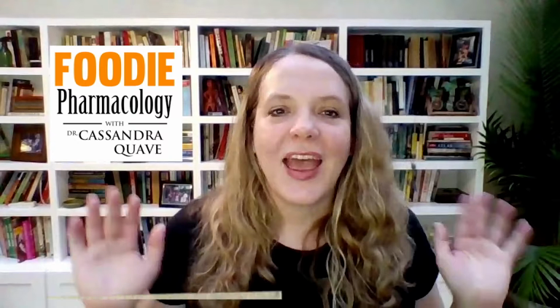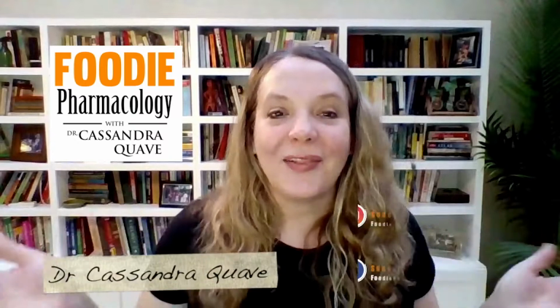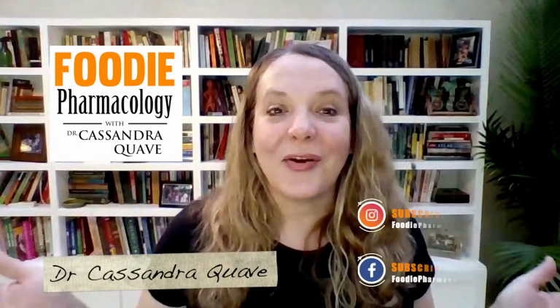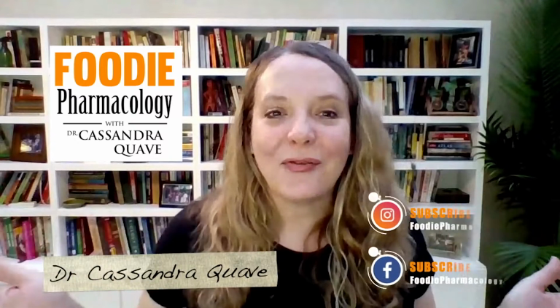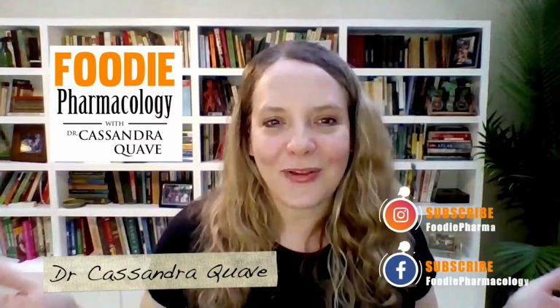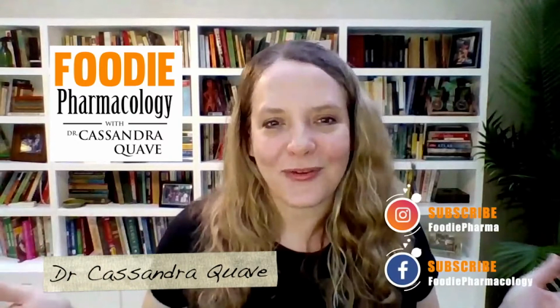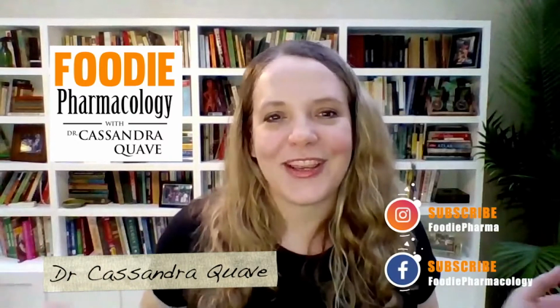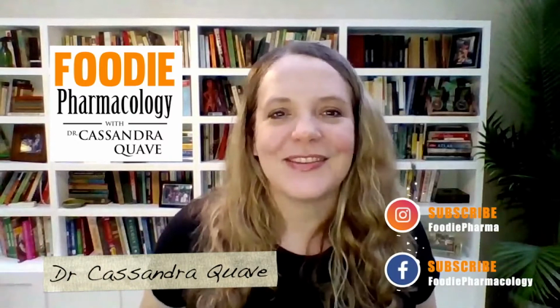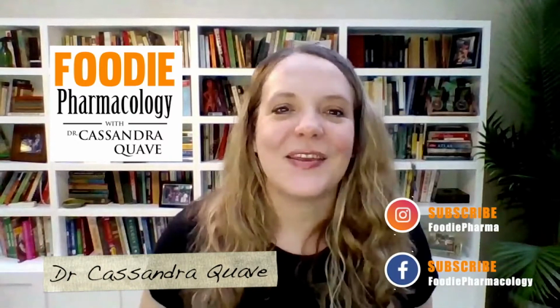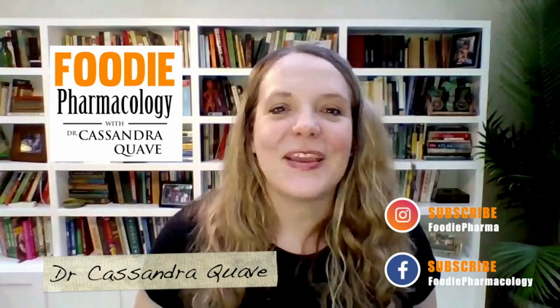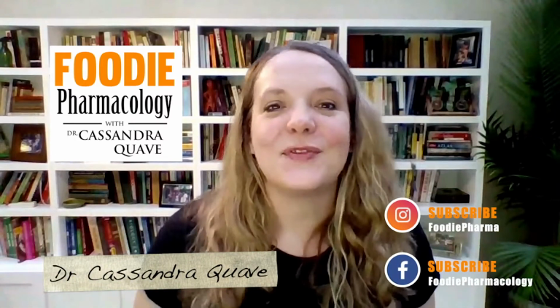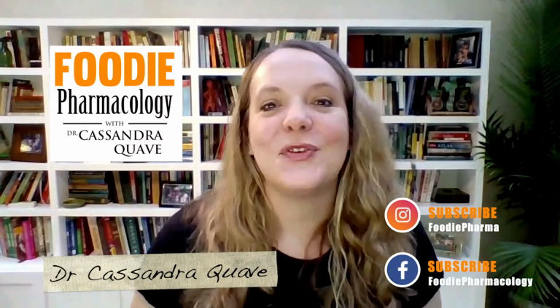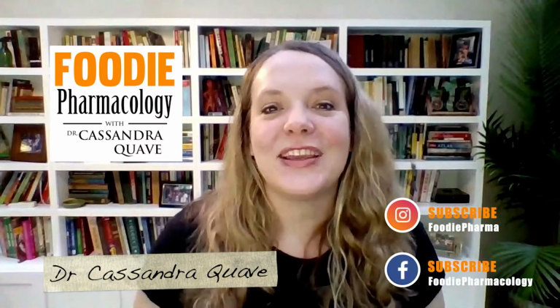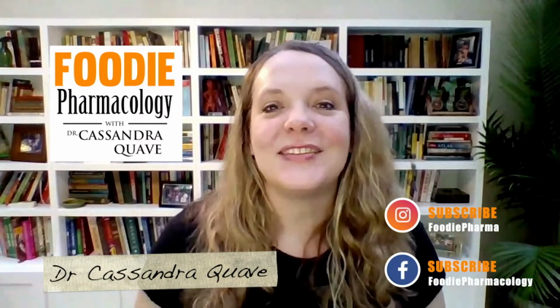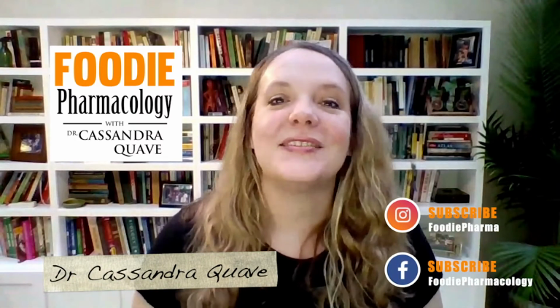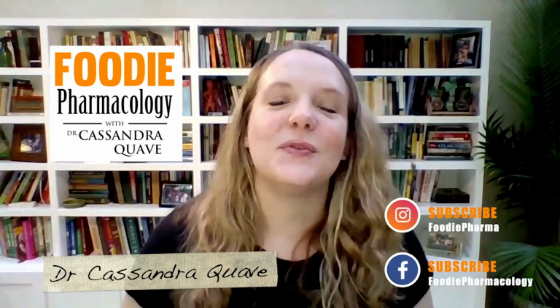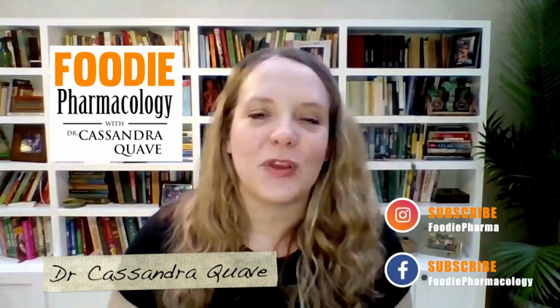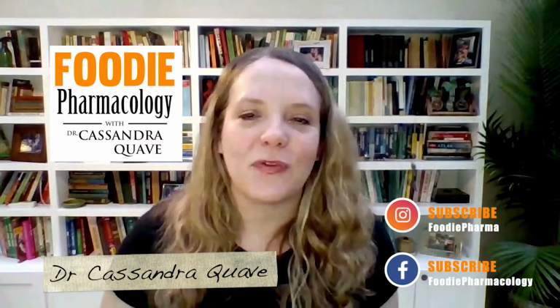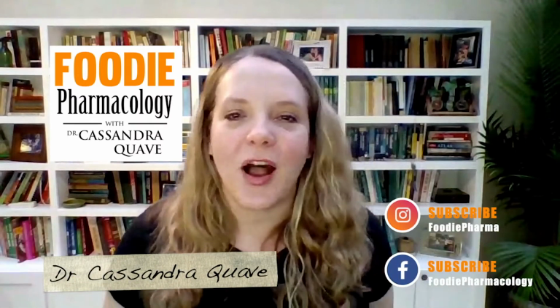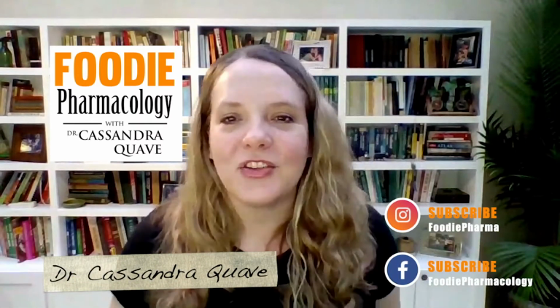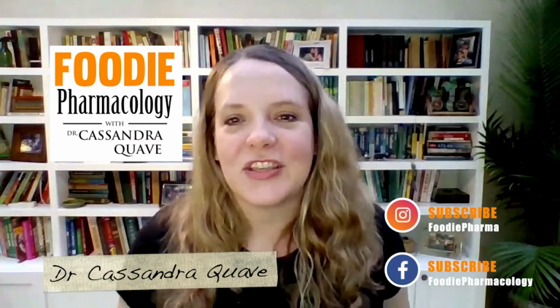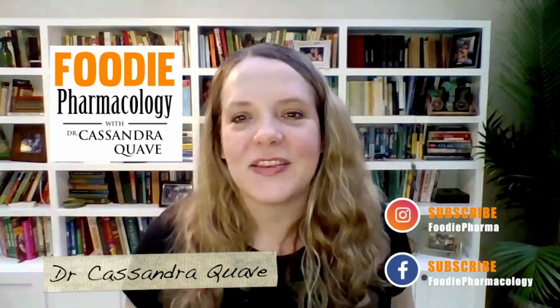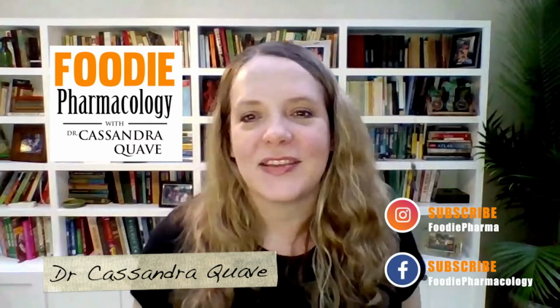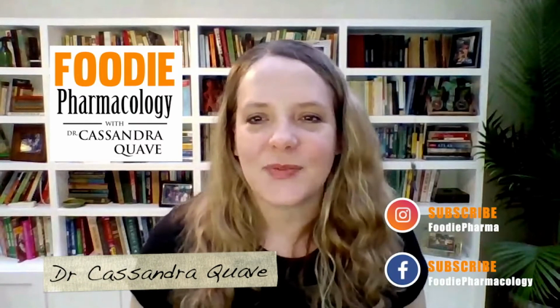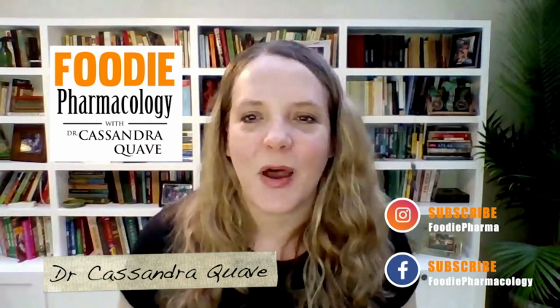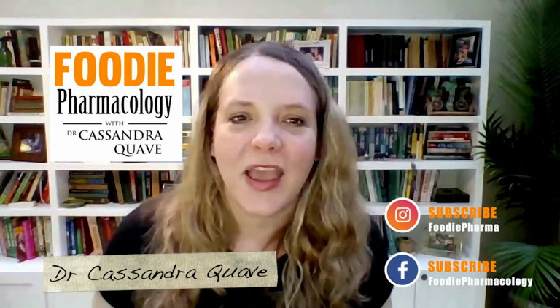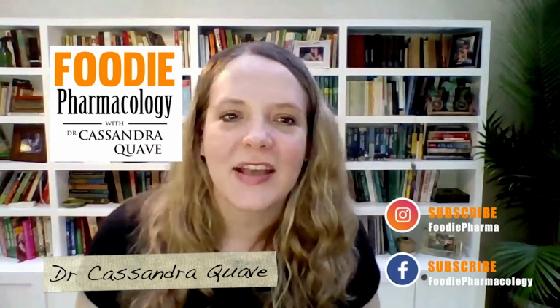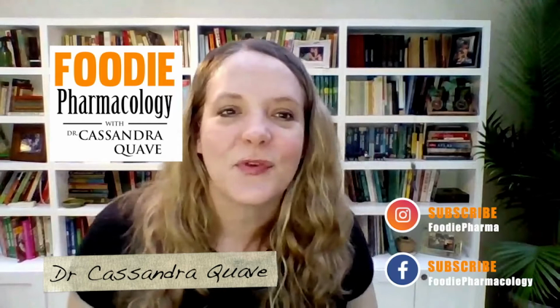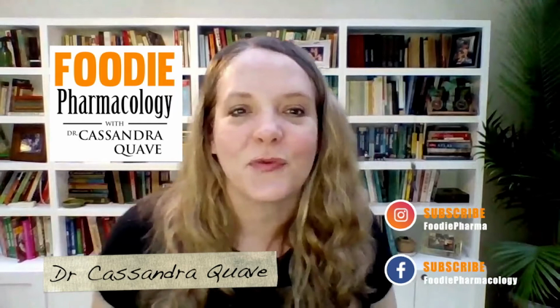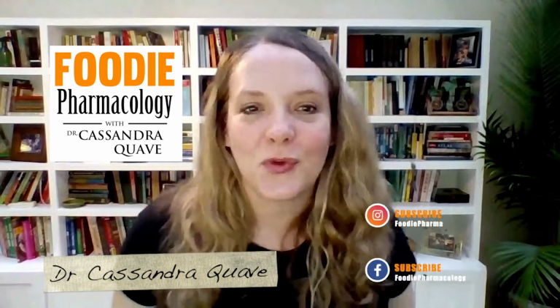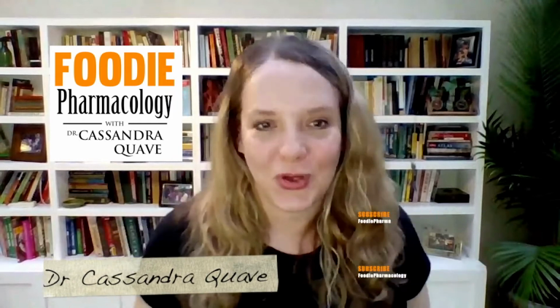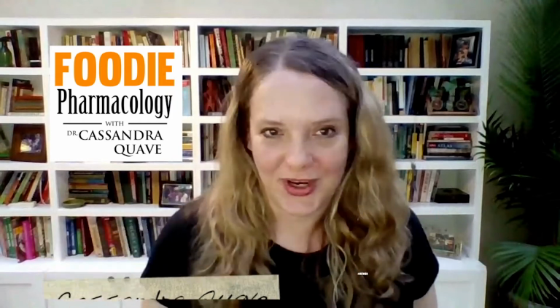Hello fellow foodies! Thanks for tuning in to listen to Foodie Pharmacology, the science podcast for the food curious.